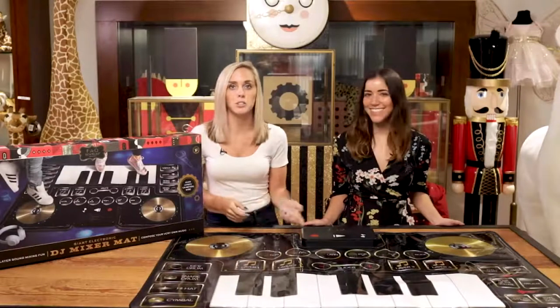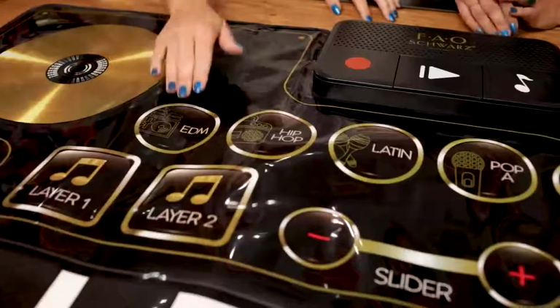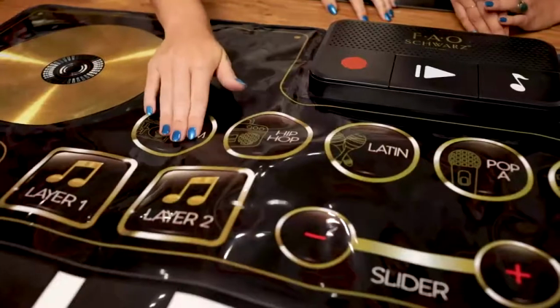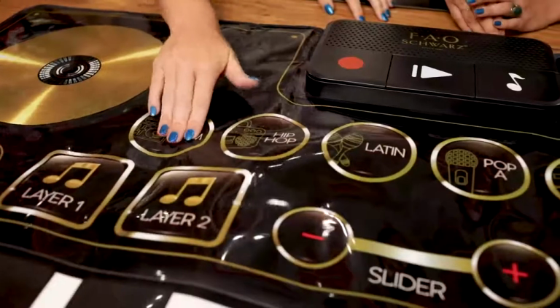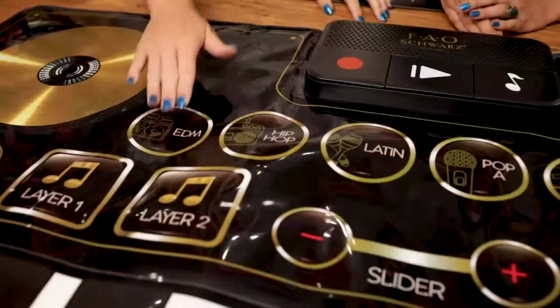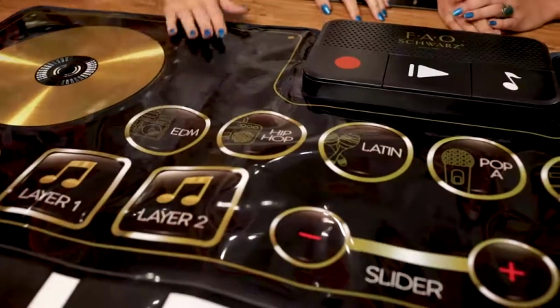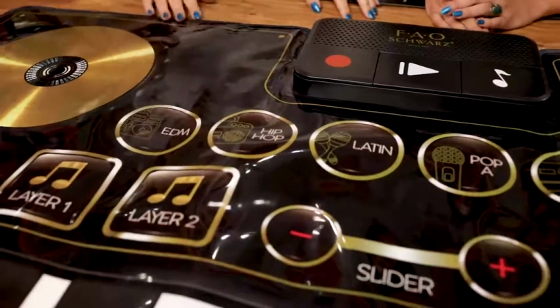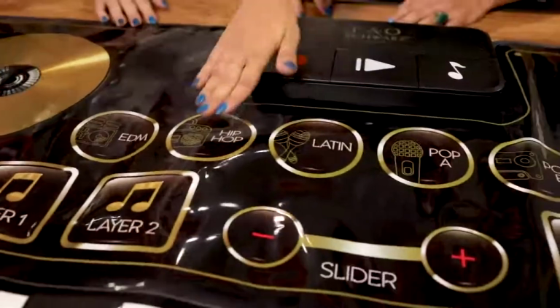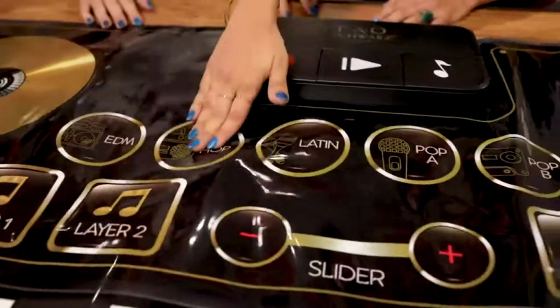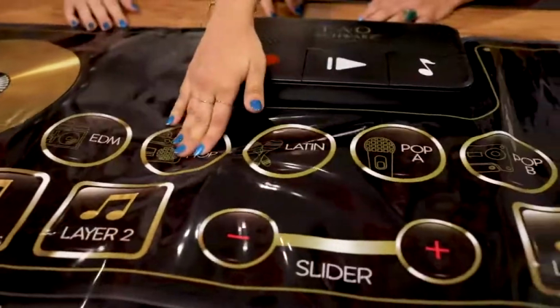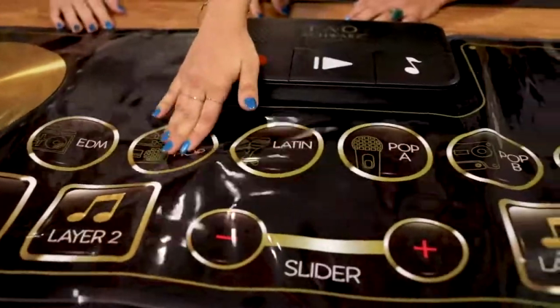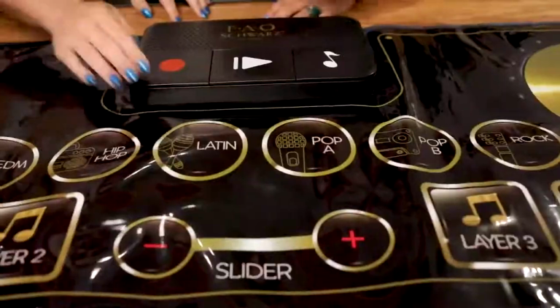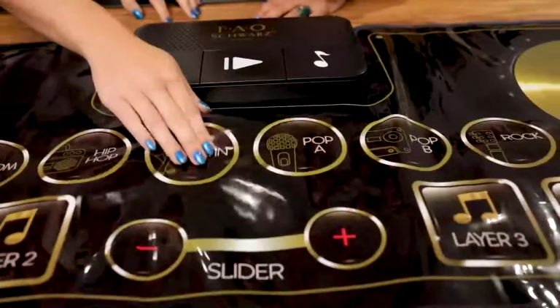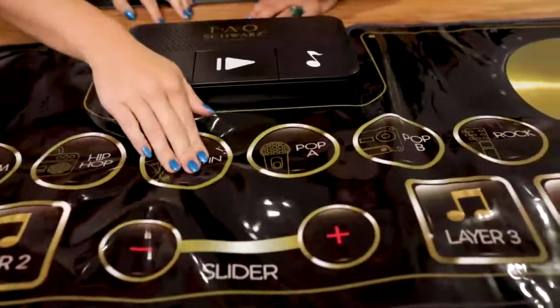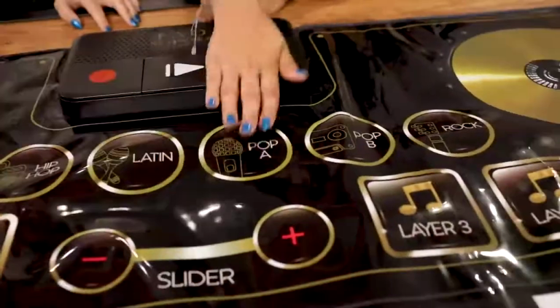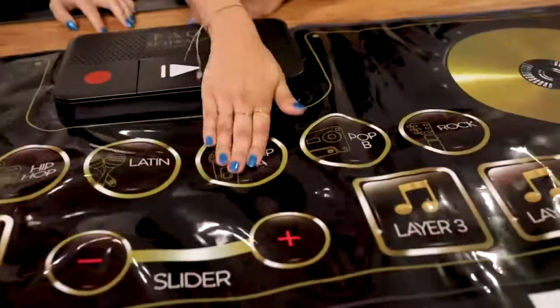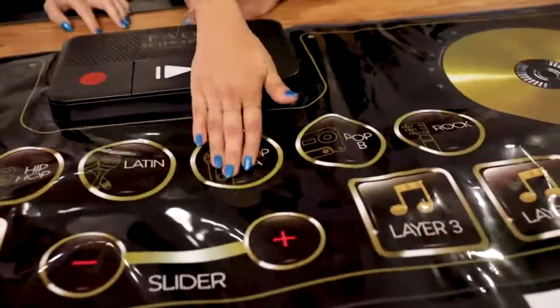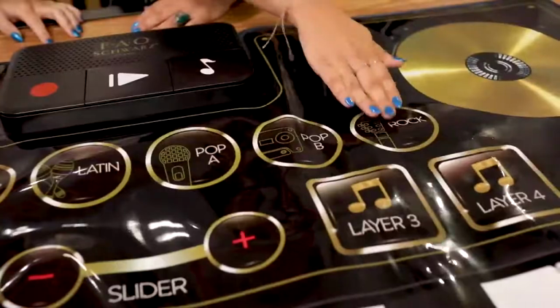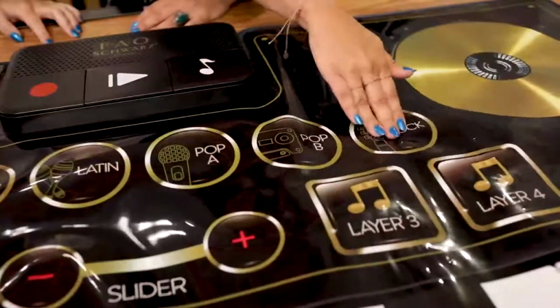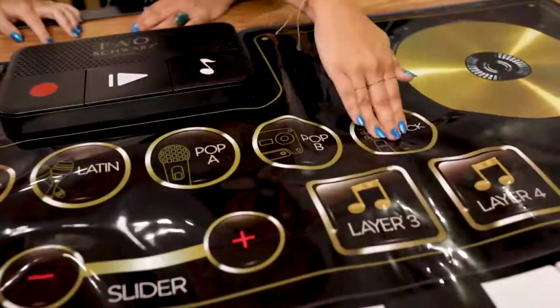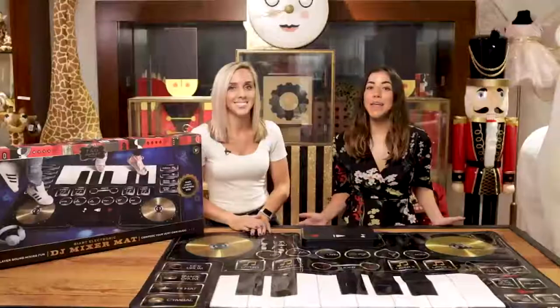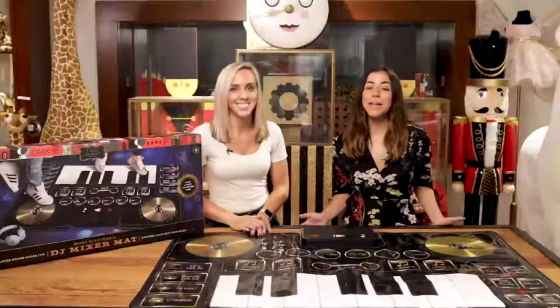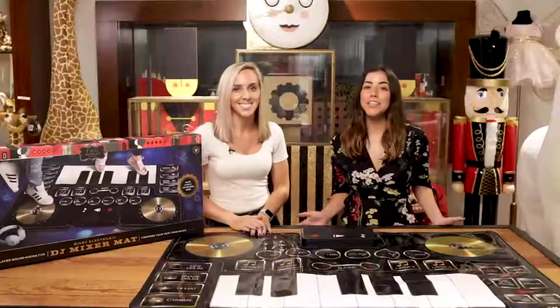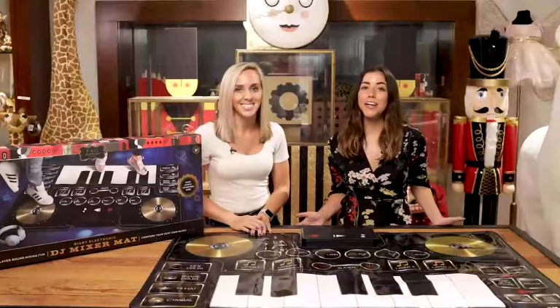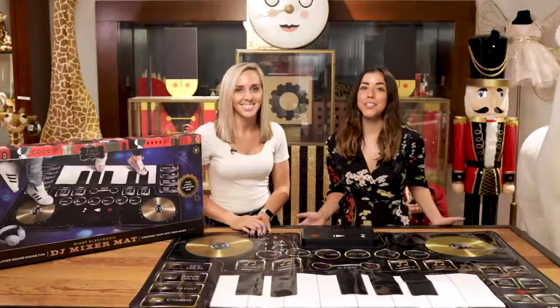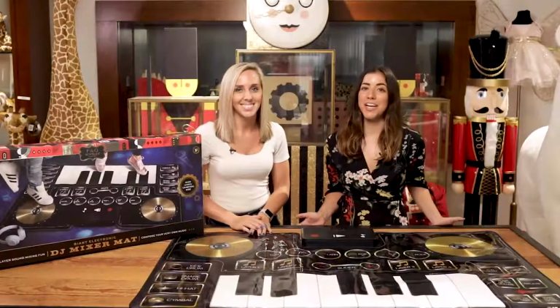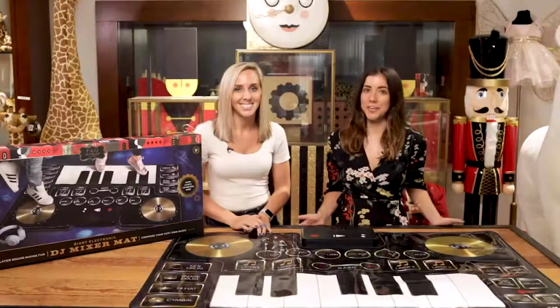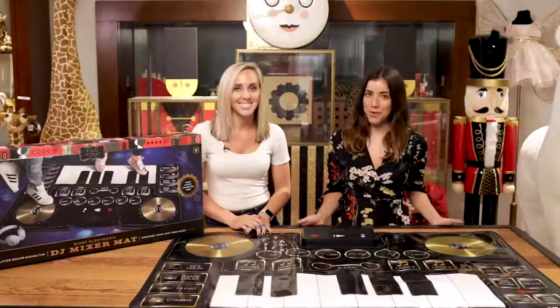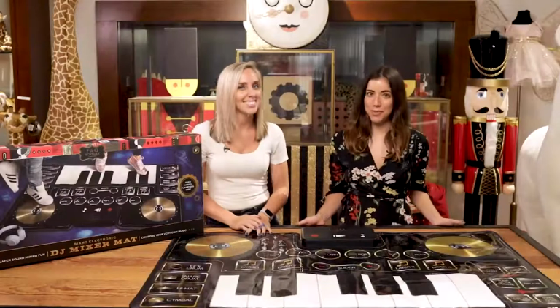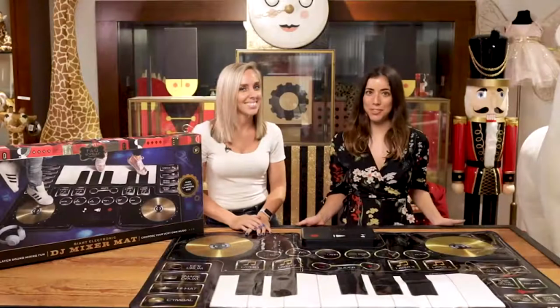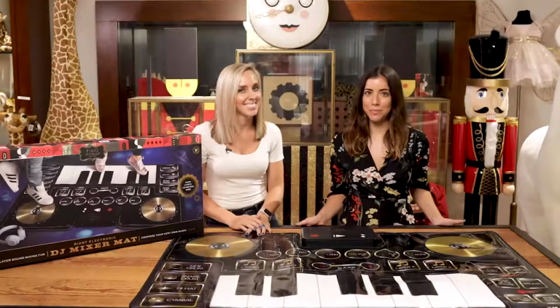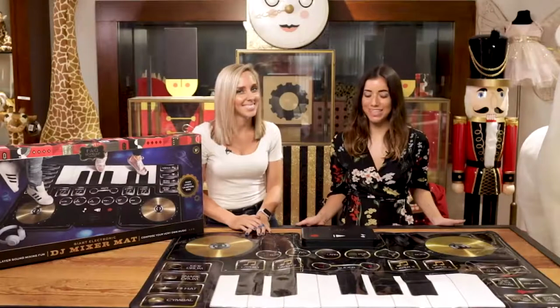Choose between EDM, hip-hop, Latin, pop, or rock, then play along to create your own original beats.